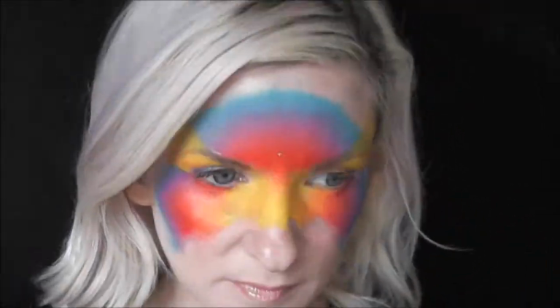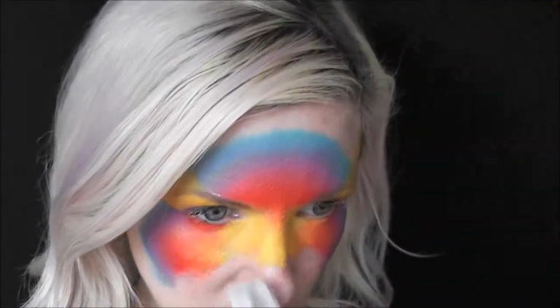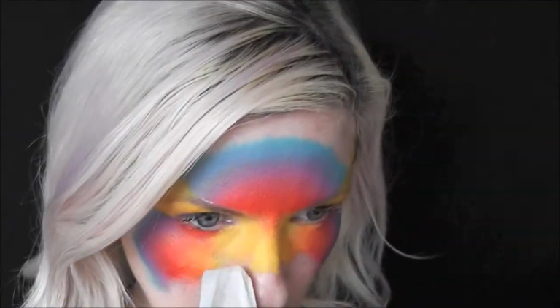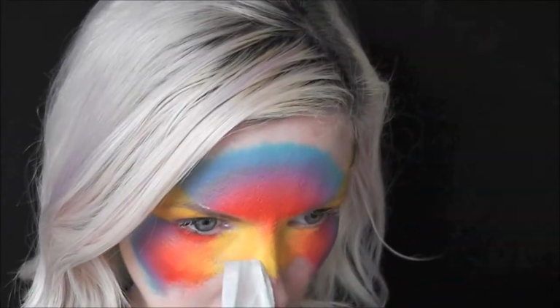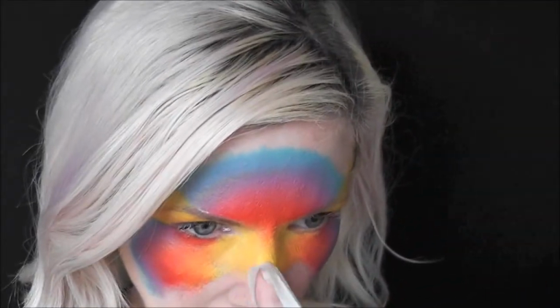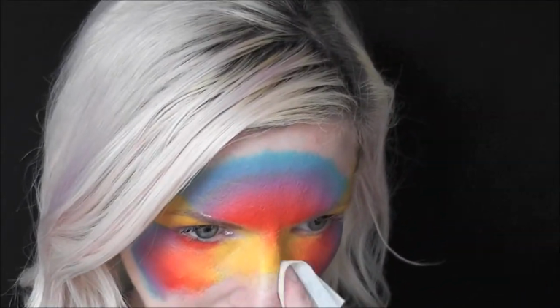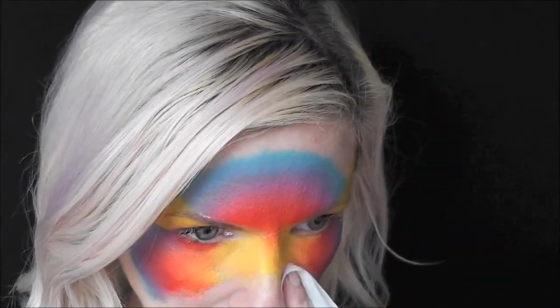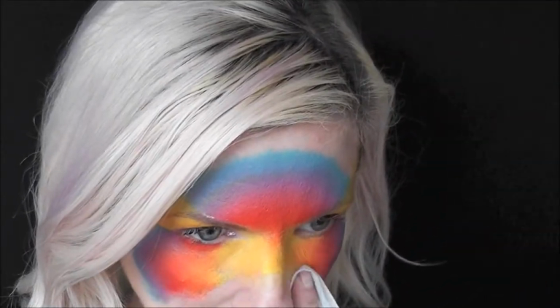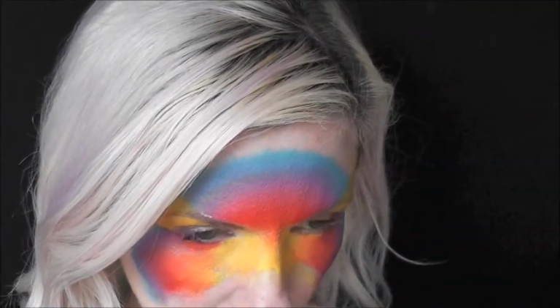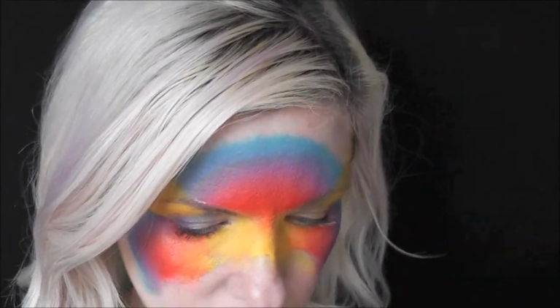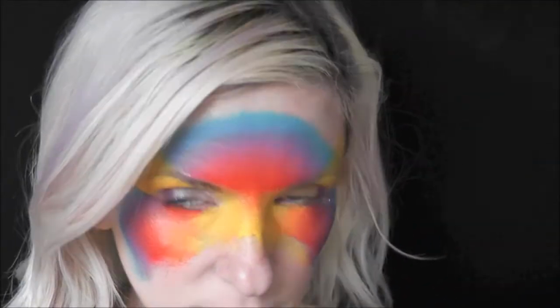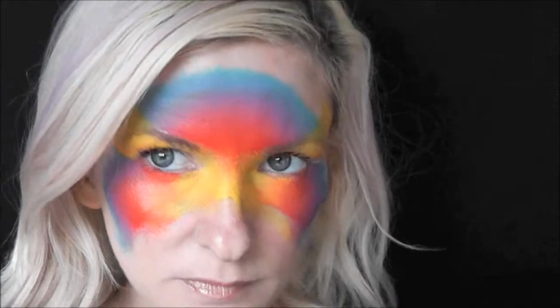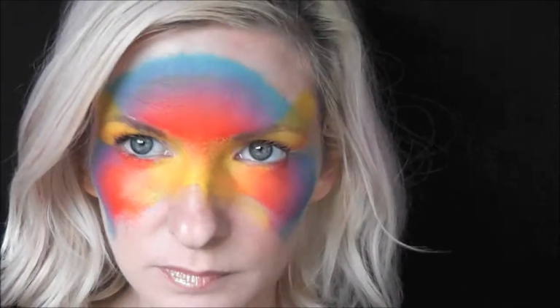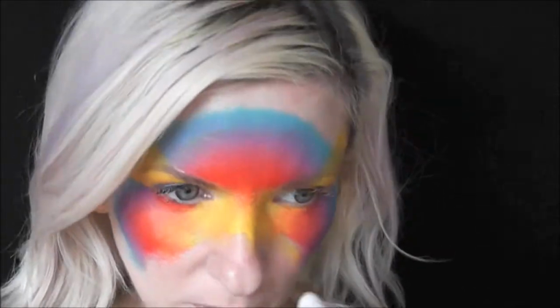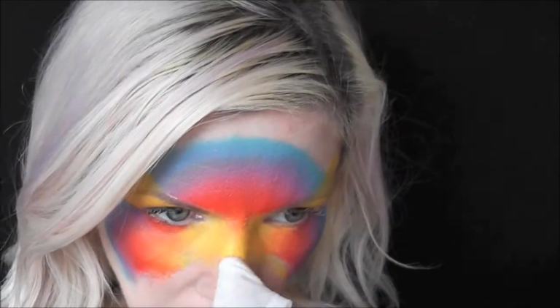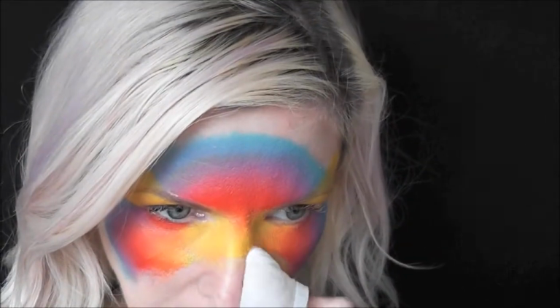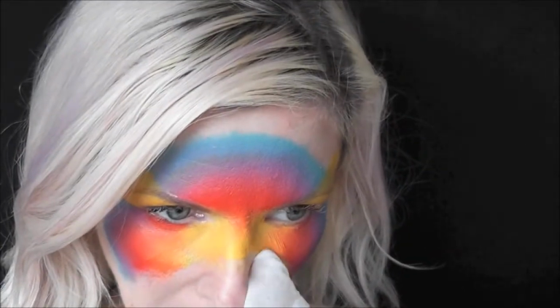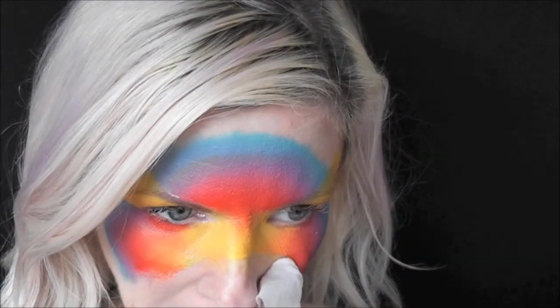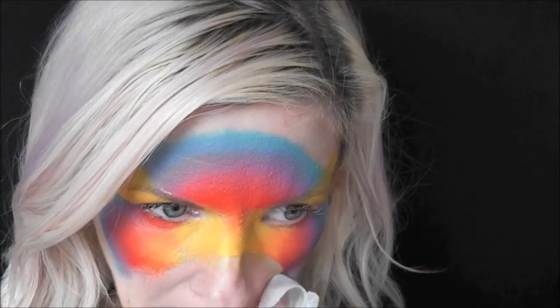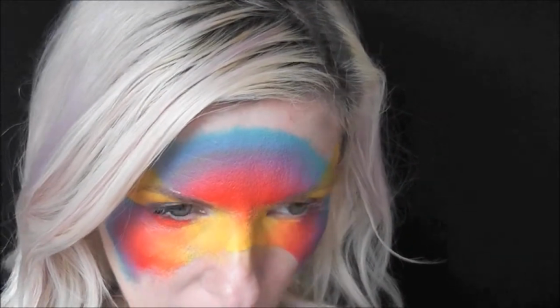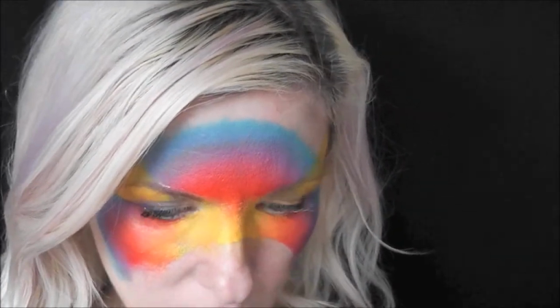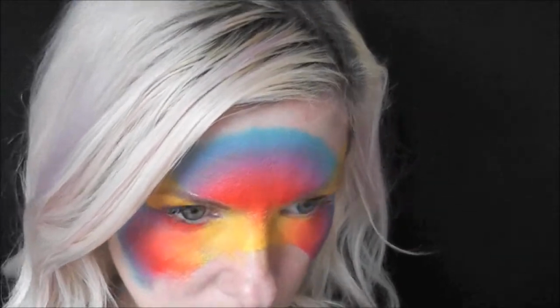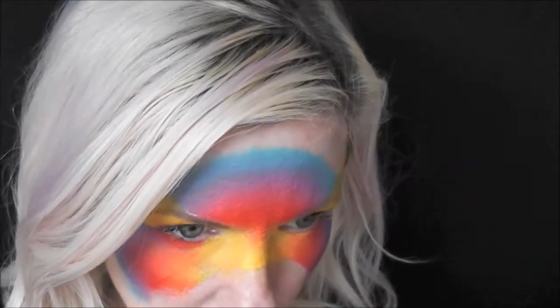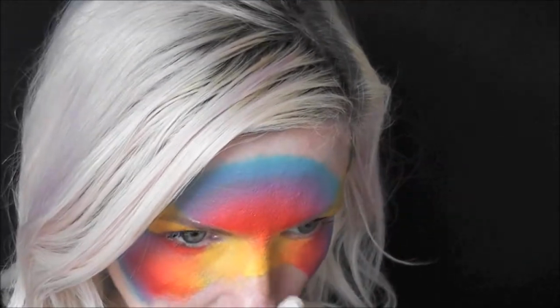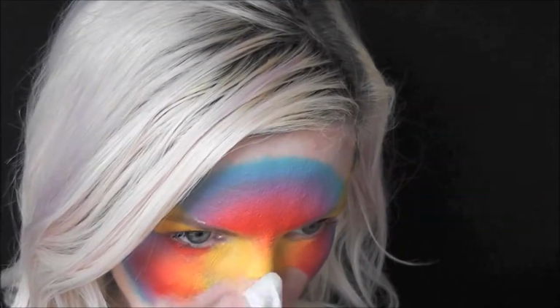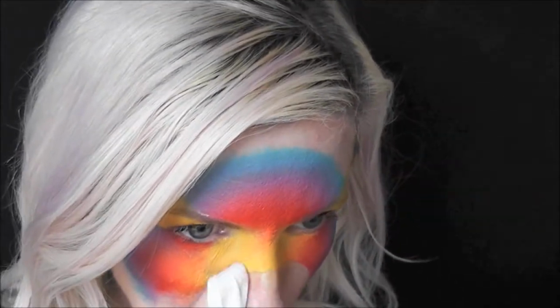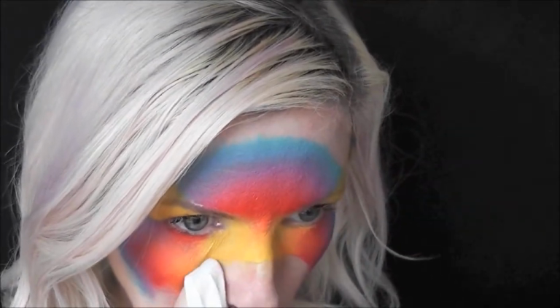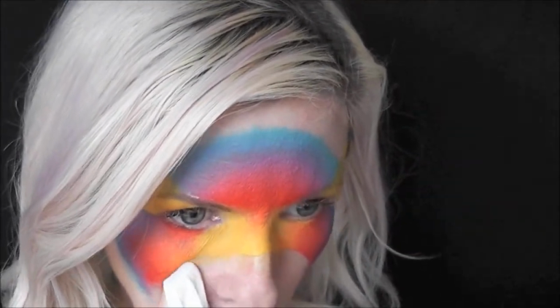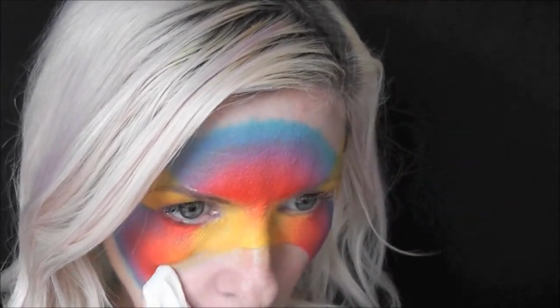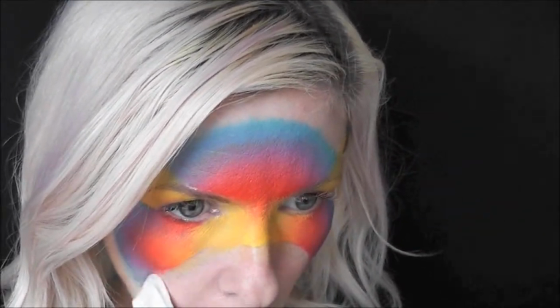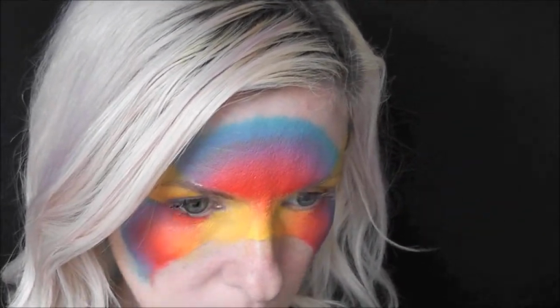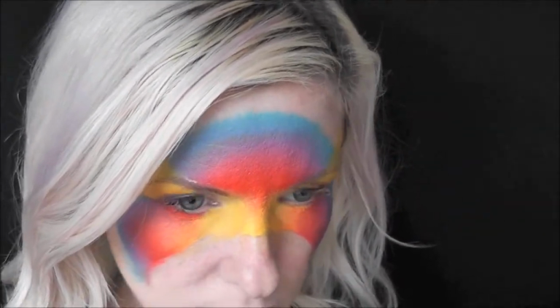Then I'm going to use a baby wipe to go in and make those perfect edges of my mask.